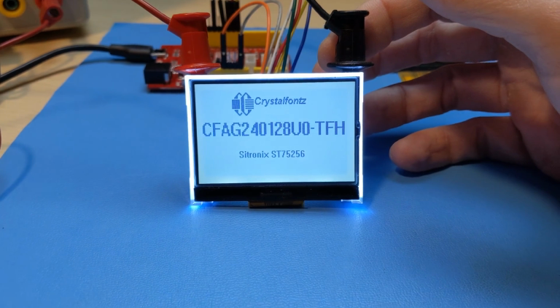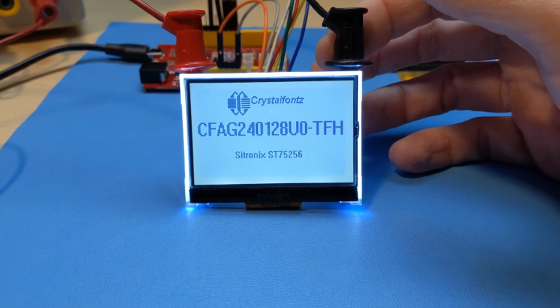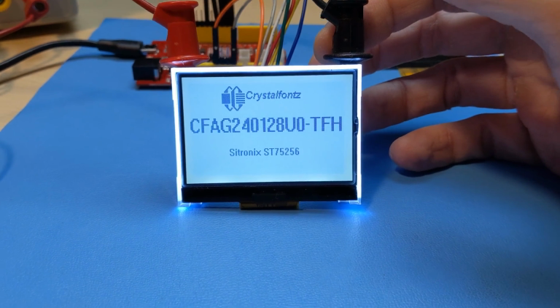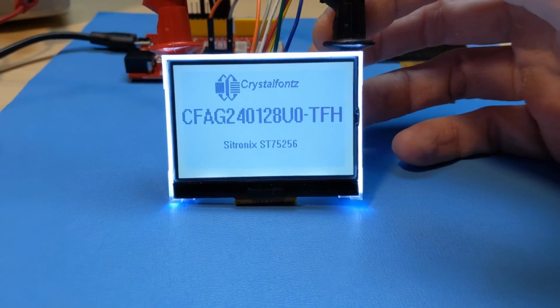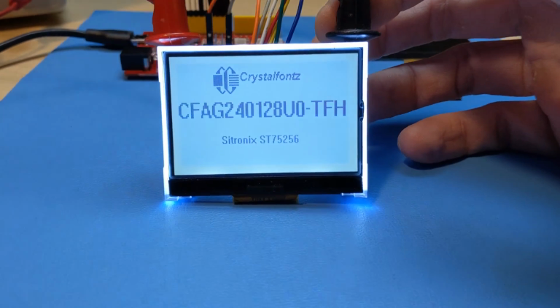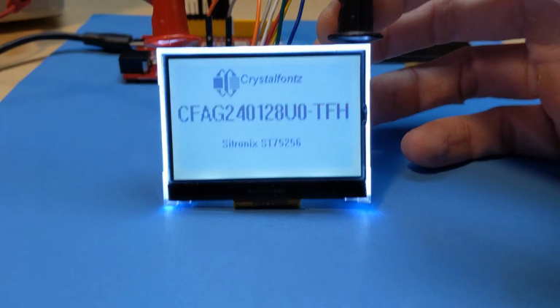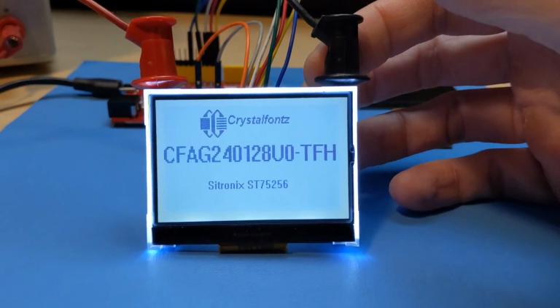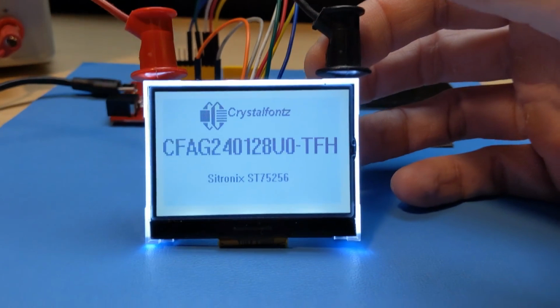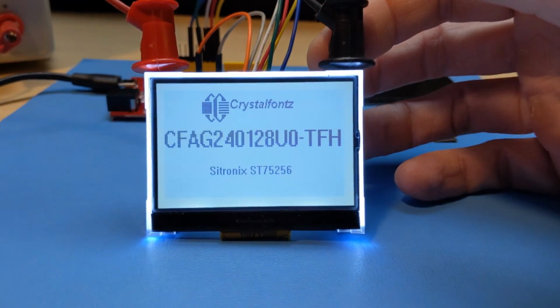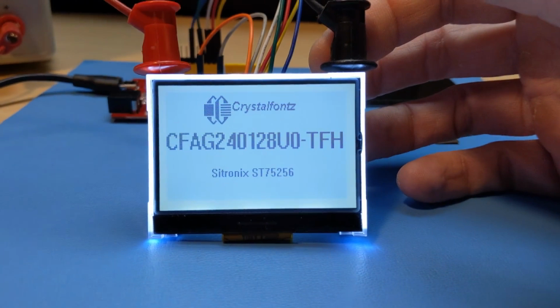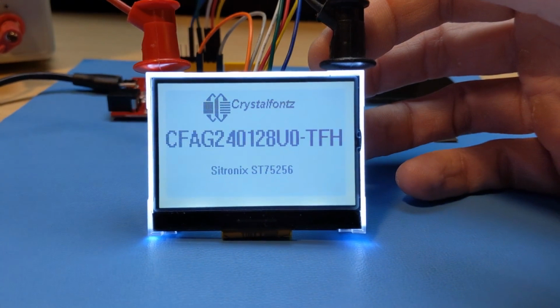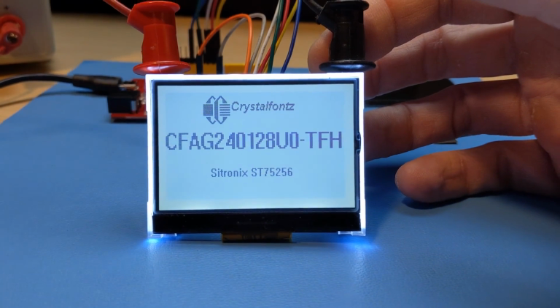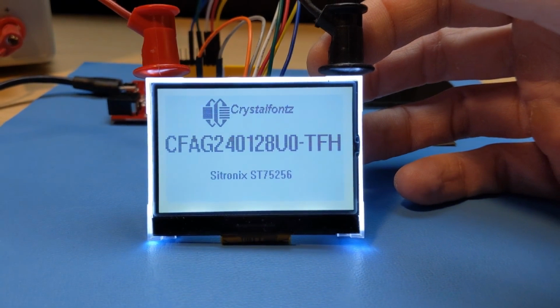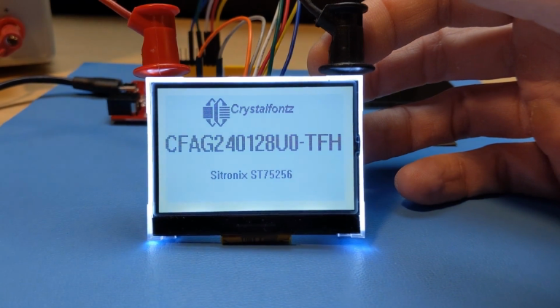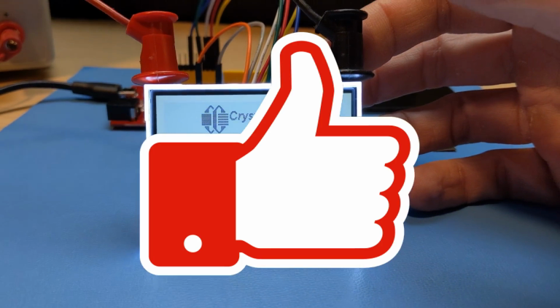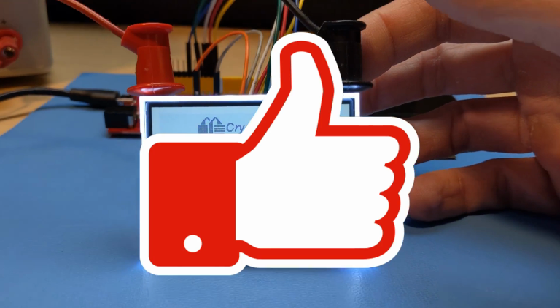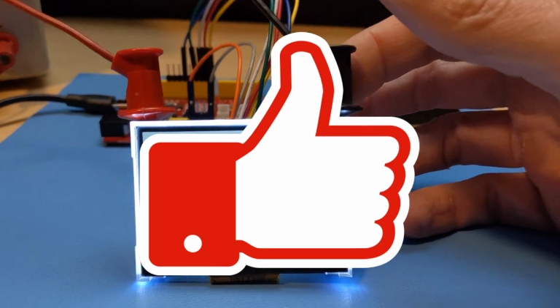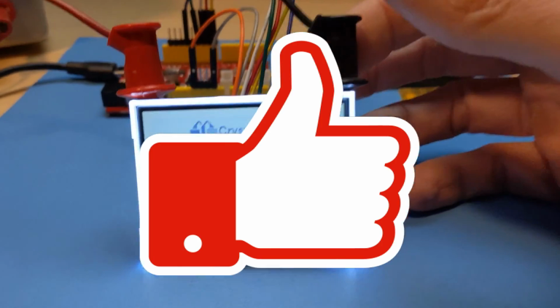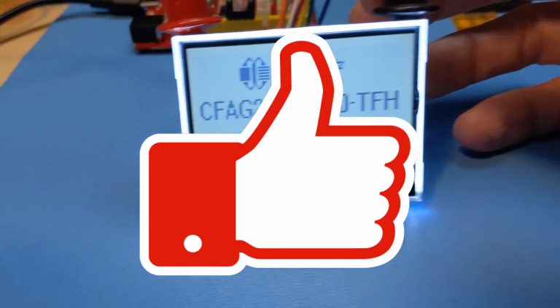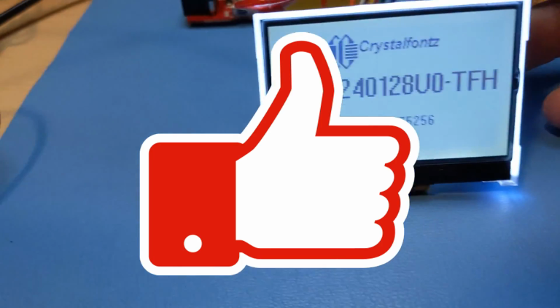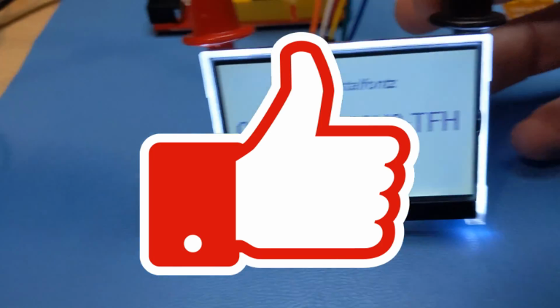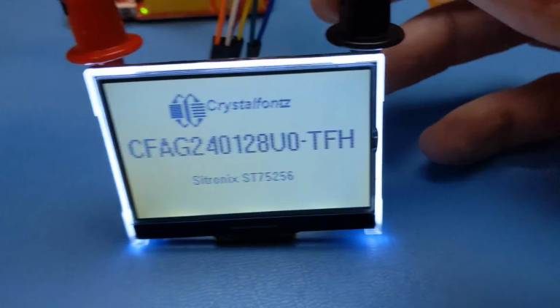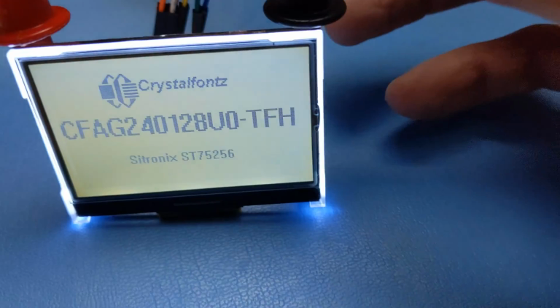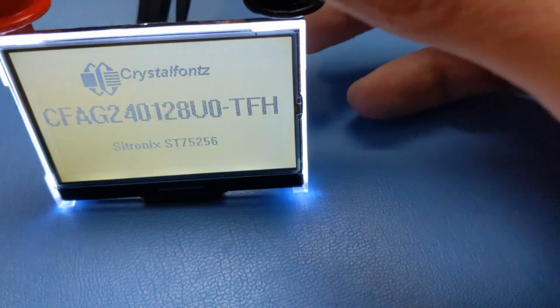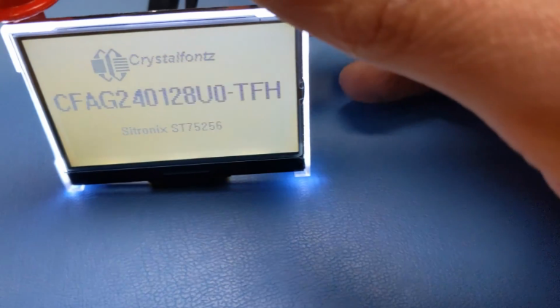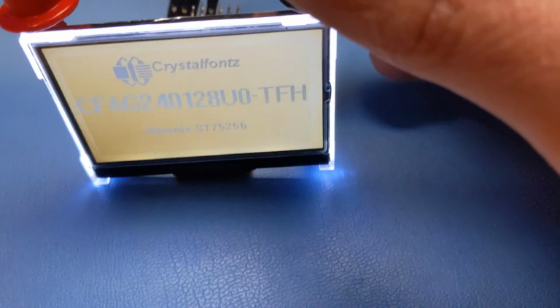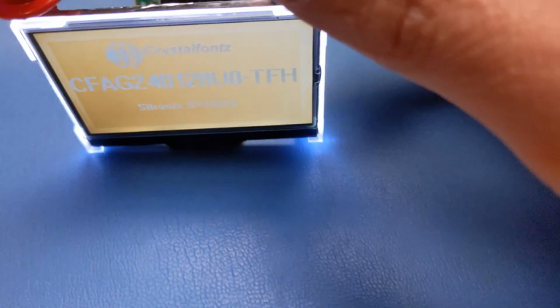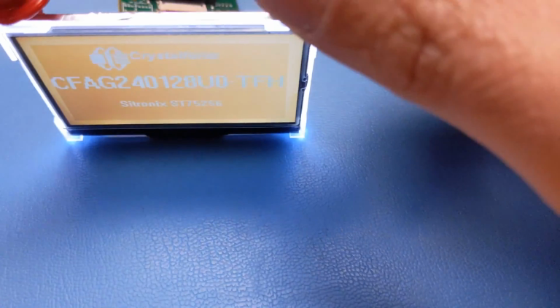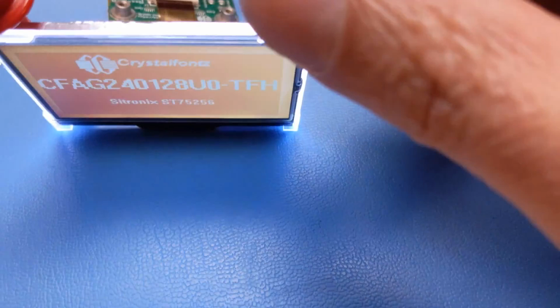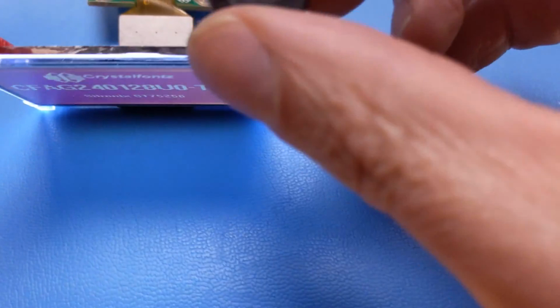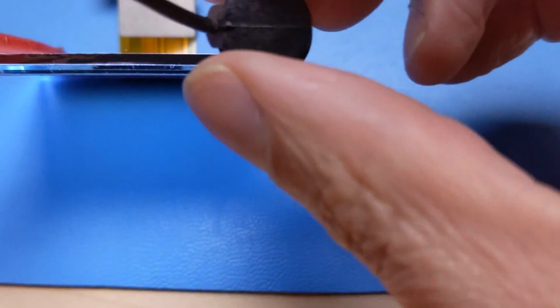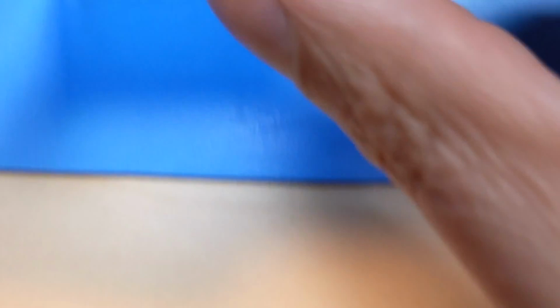And if you liked this video, I'd ask you please give it a thumbs up, or tell your friends. Thank you for watching, and have a great day.